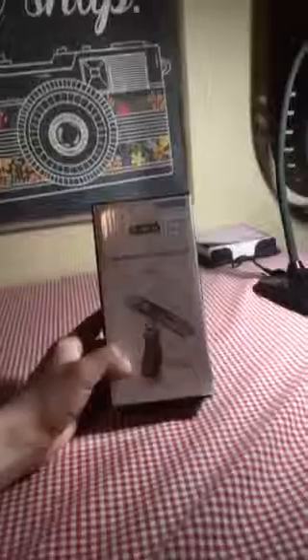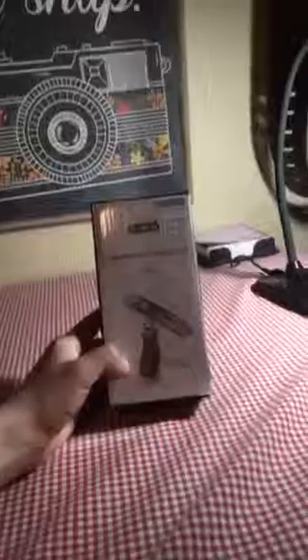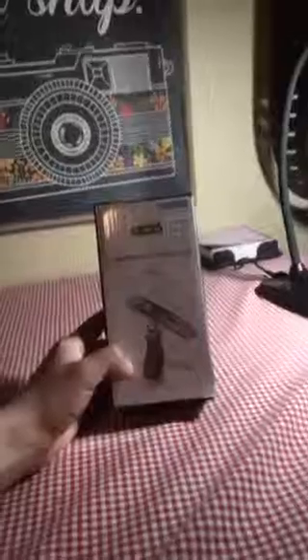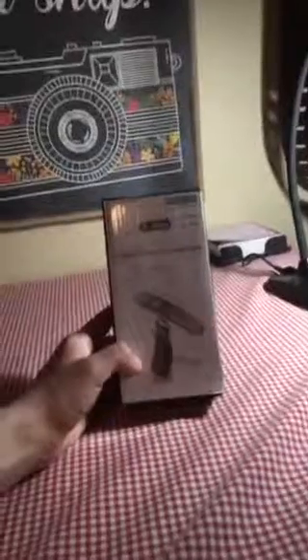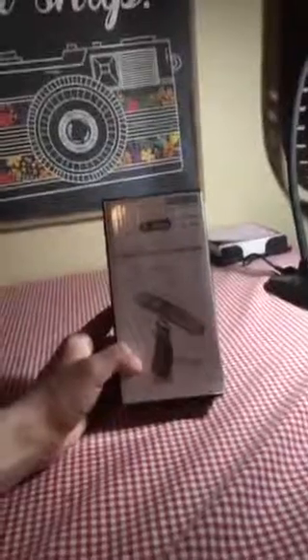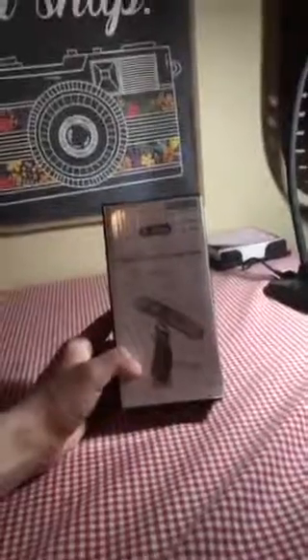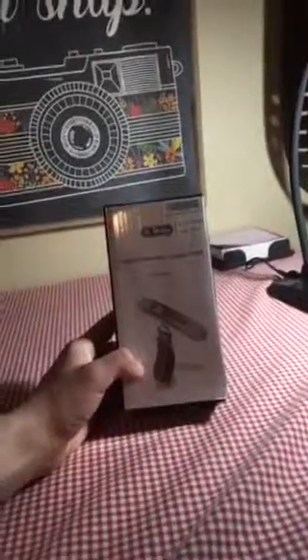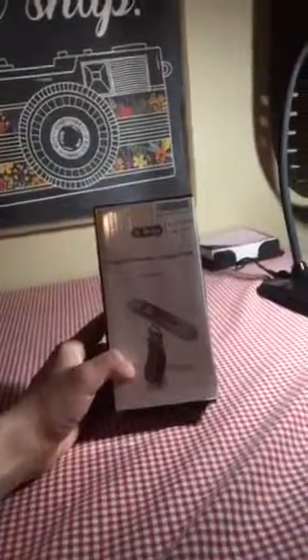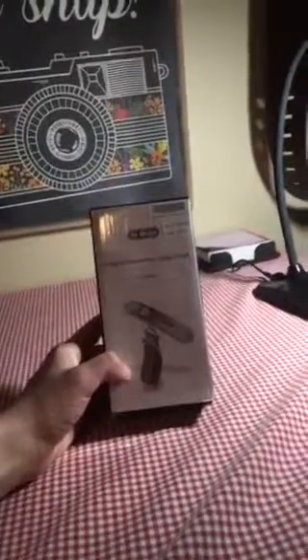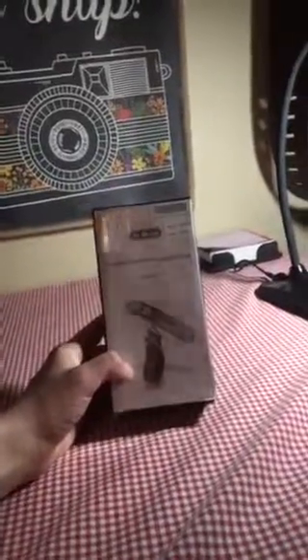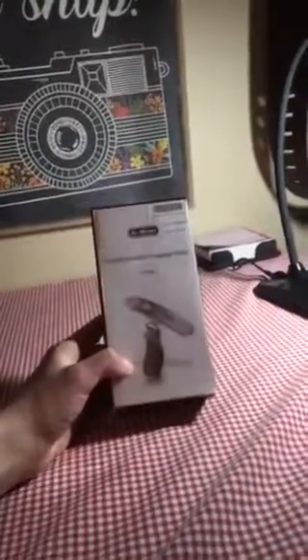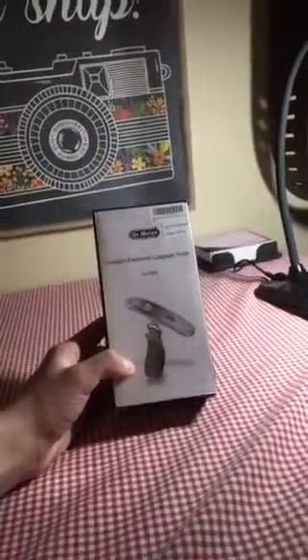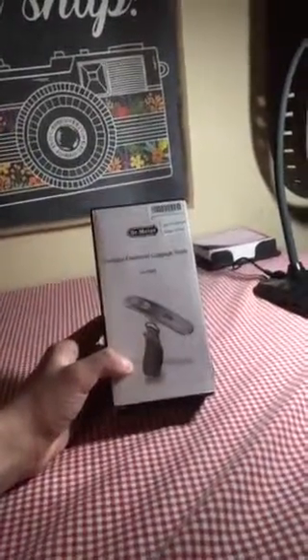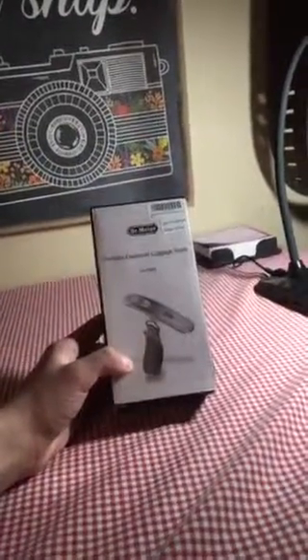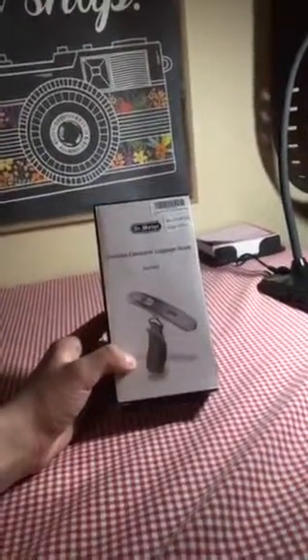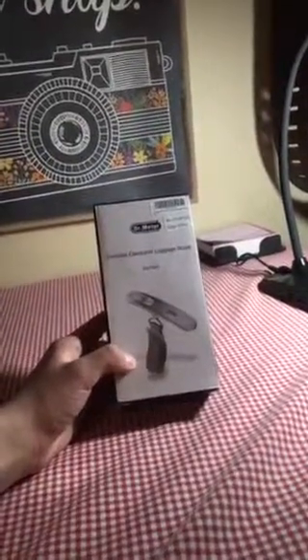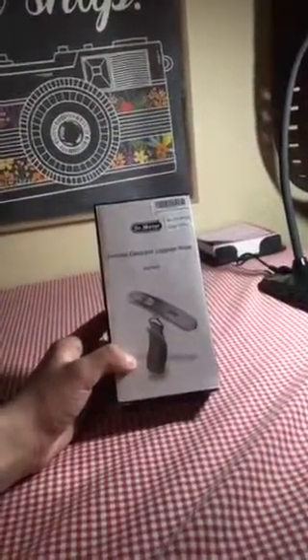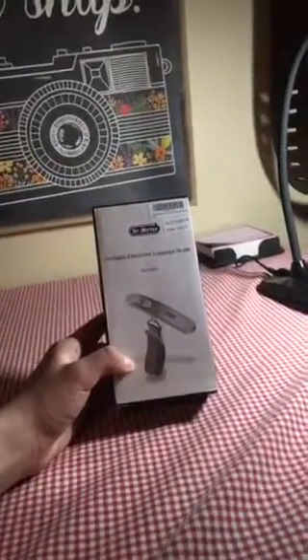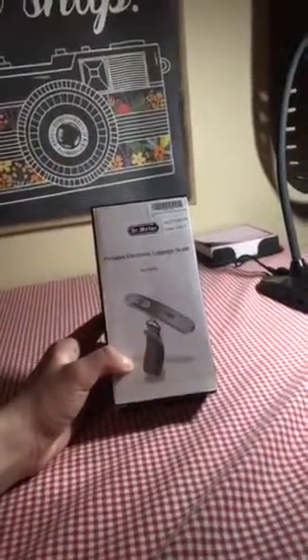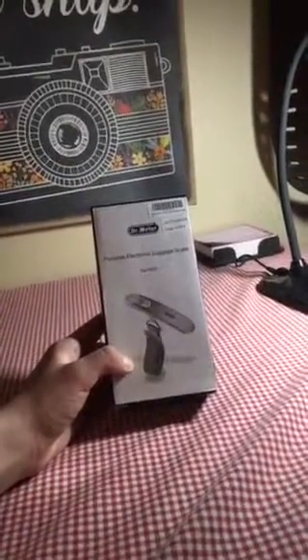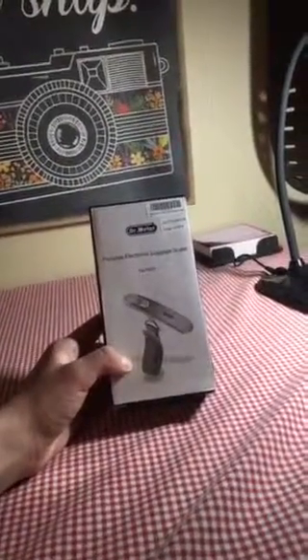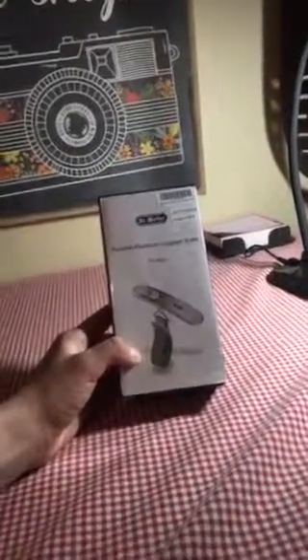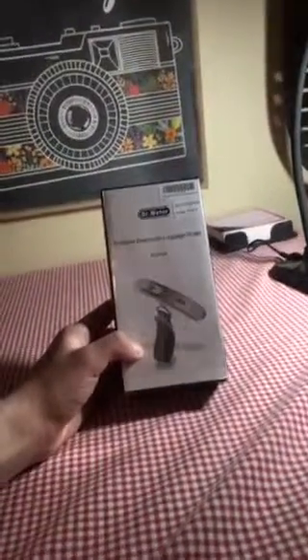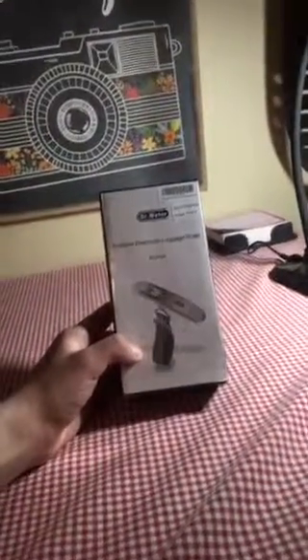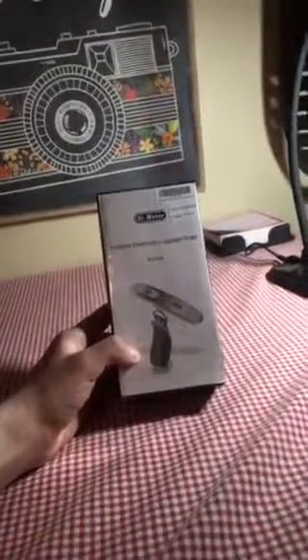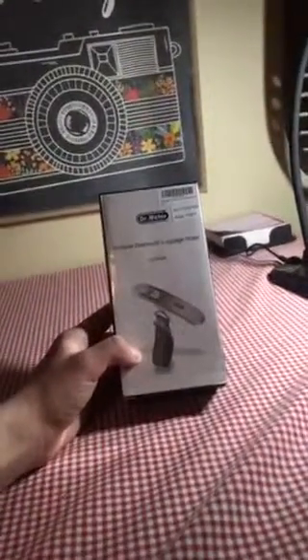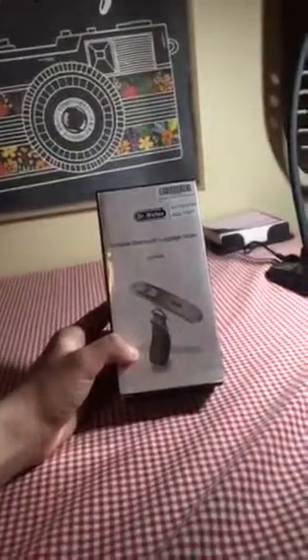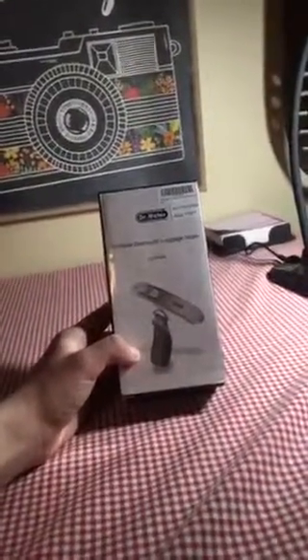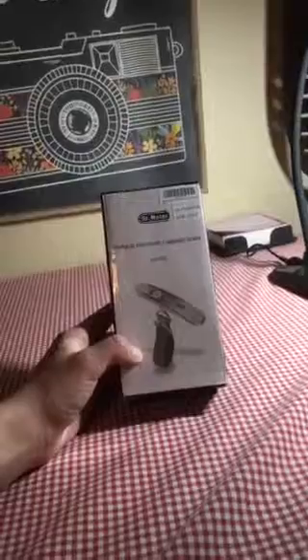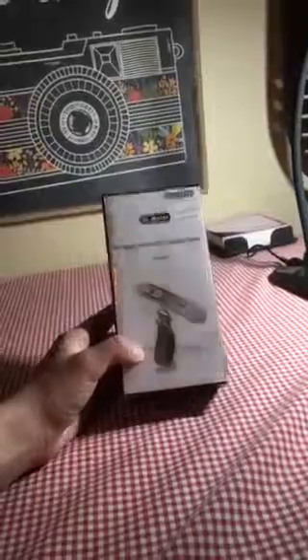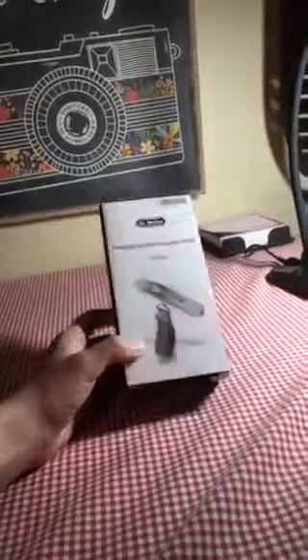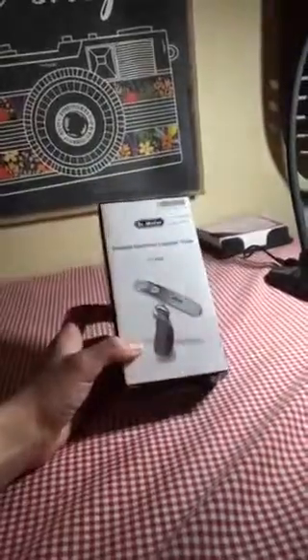Hi guys, Julie here. Today I'm going to be reviewing this portable electronic luggage scale by Dr. Meter.